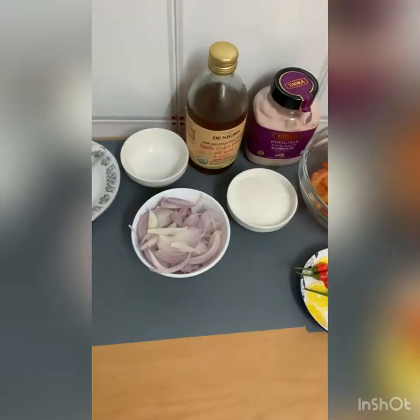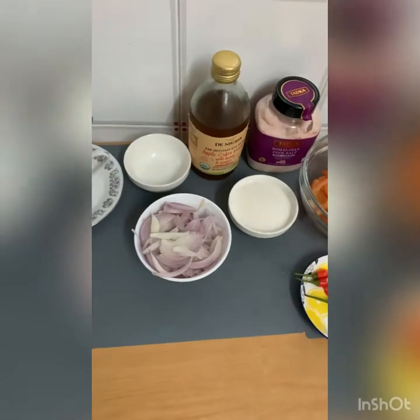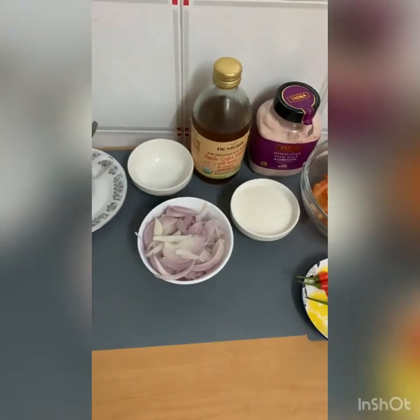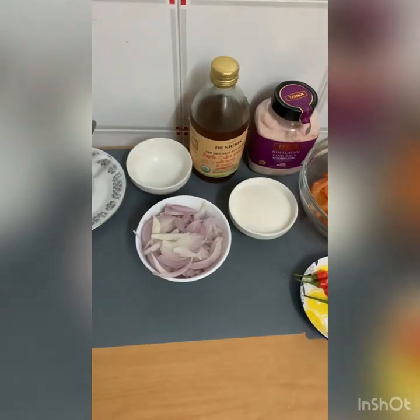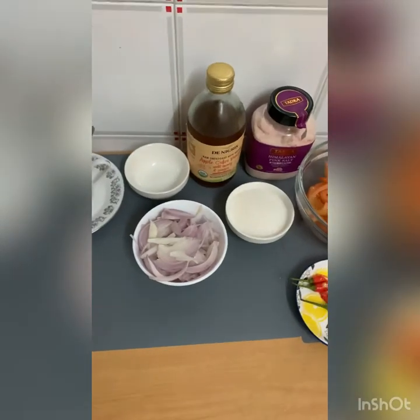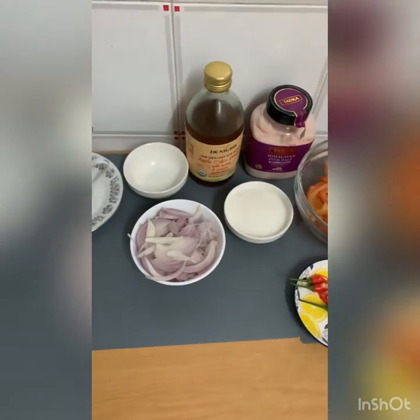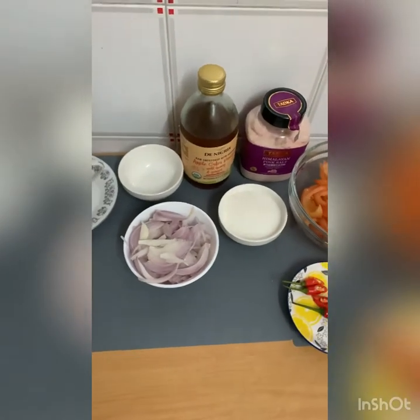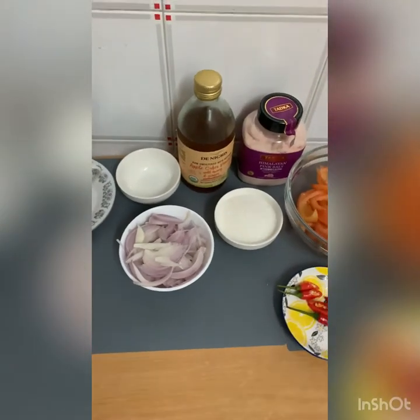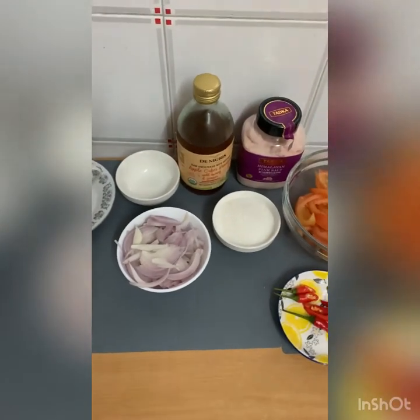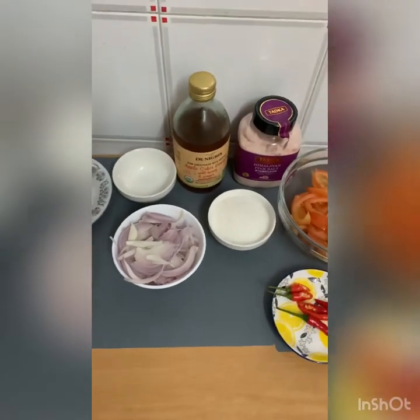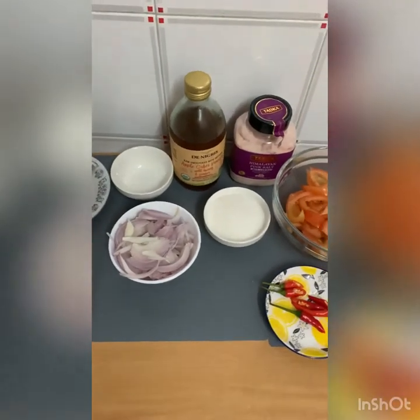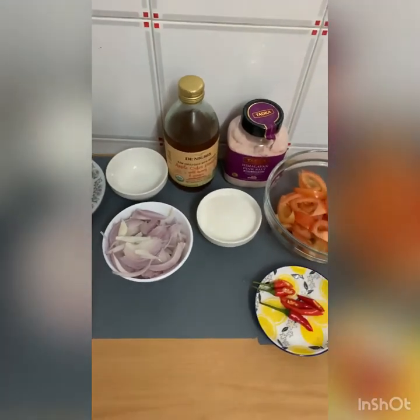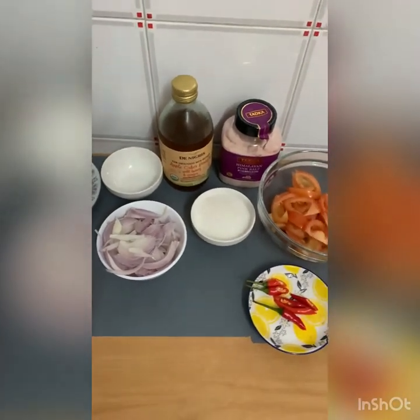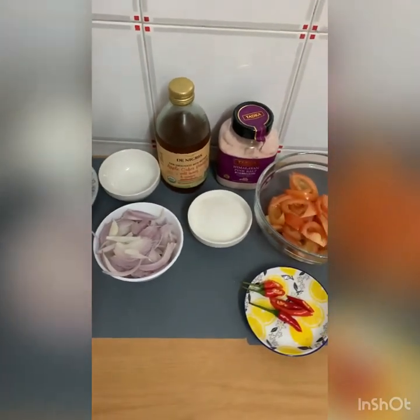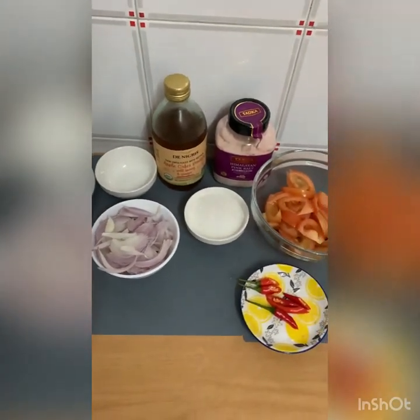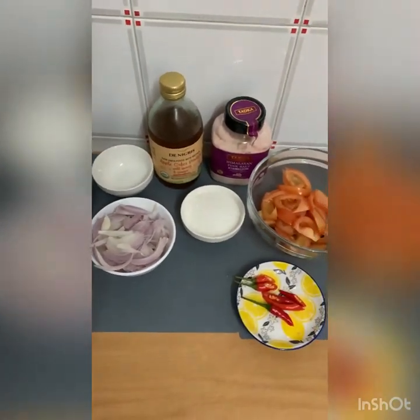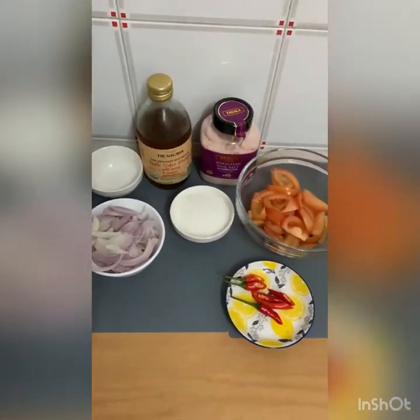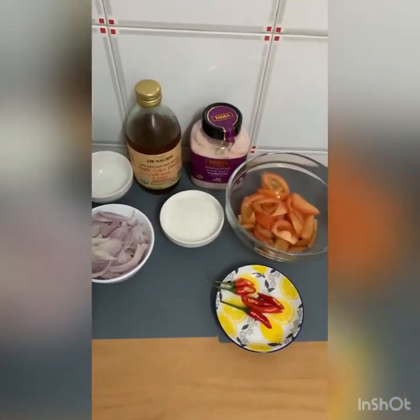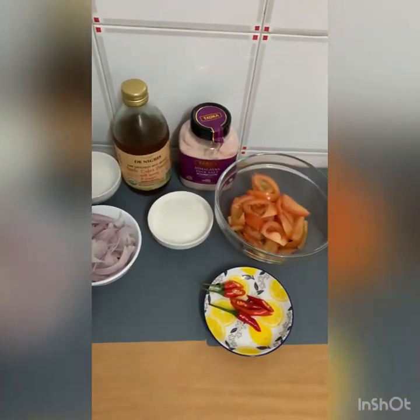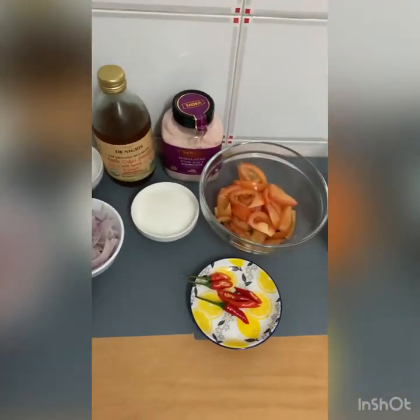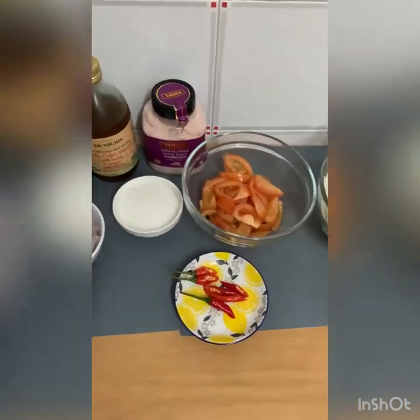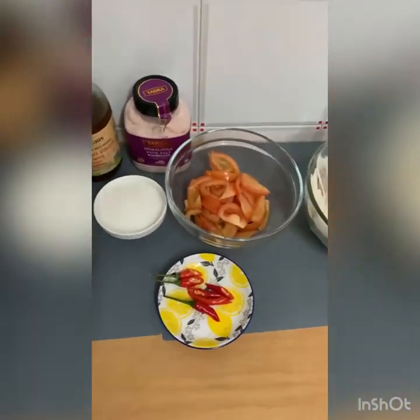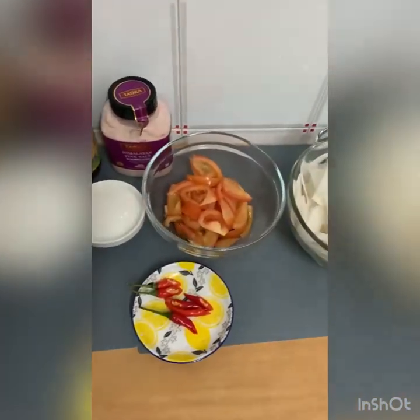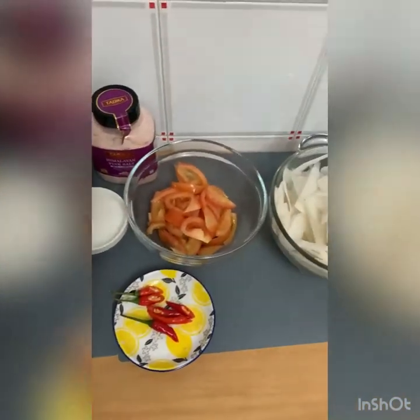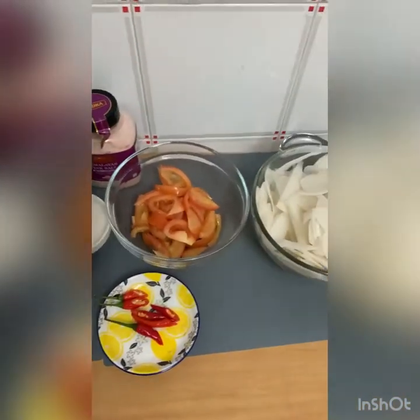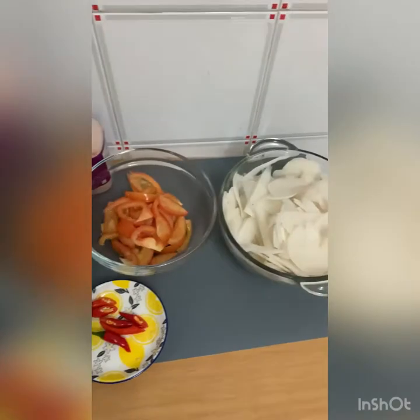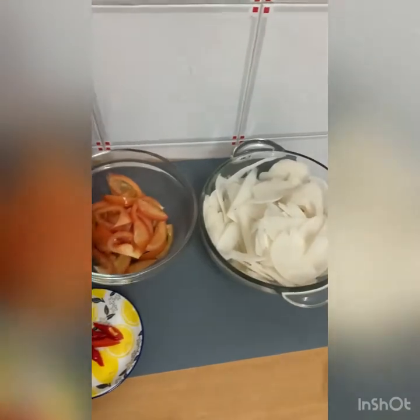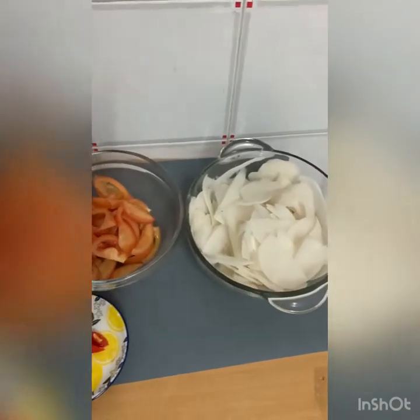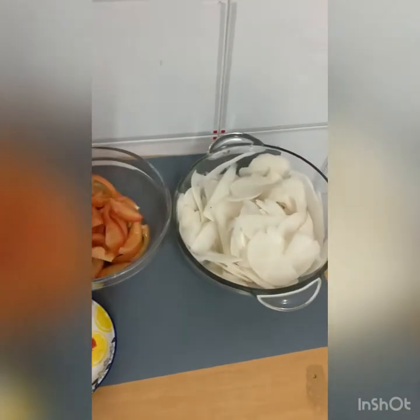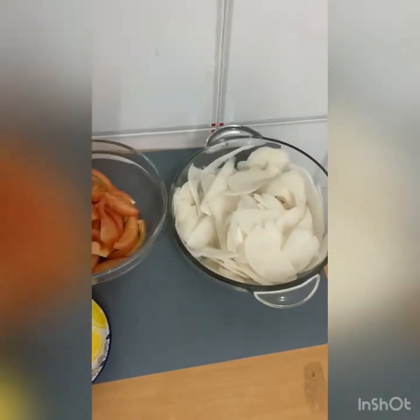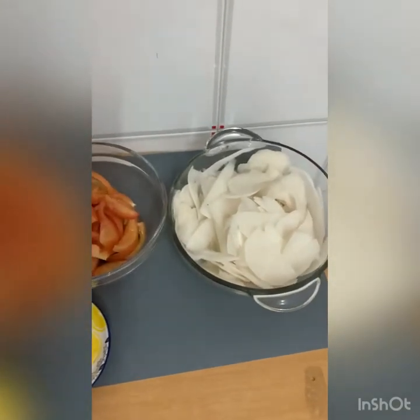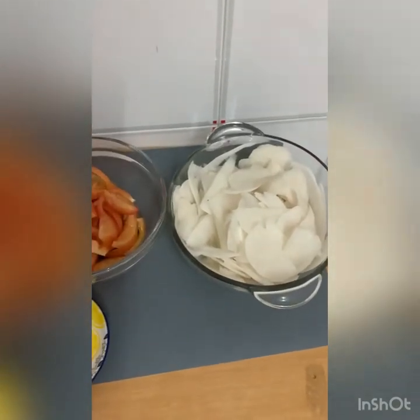Hi guys! Welcome back to my channel. For today, I'm going to make a labanos ensalada.